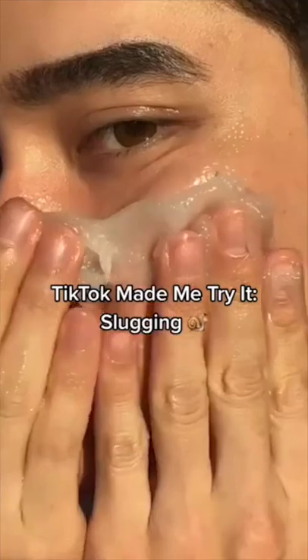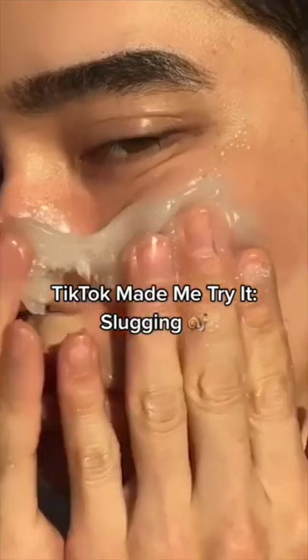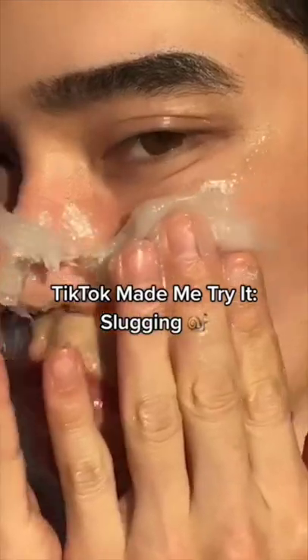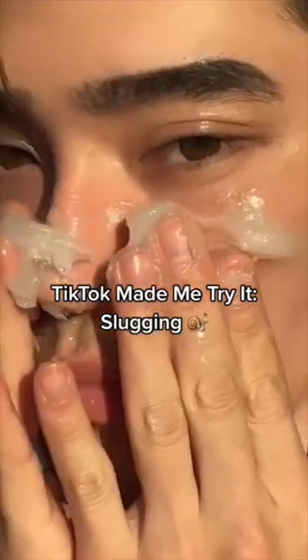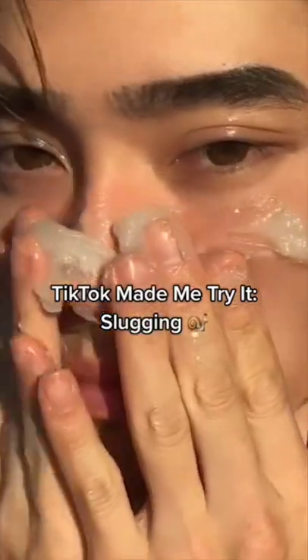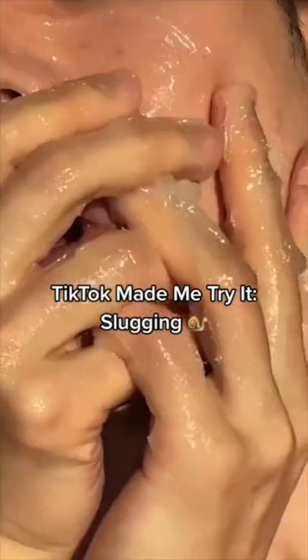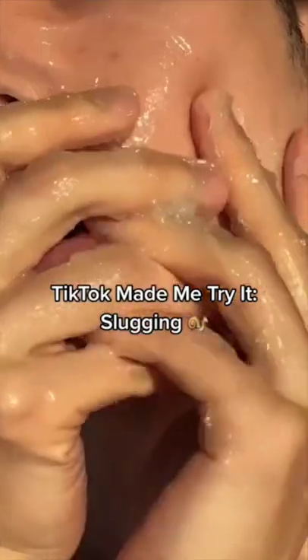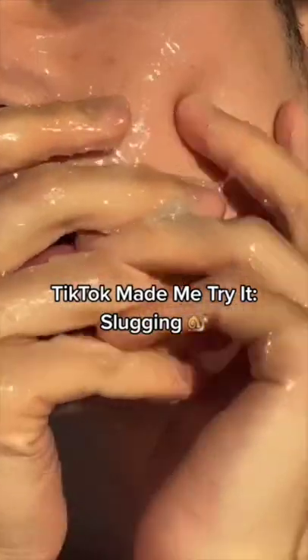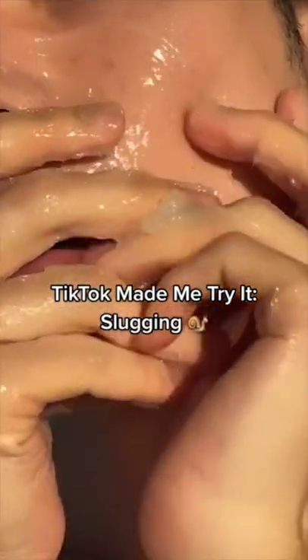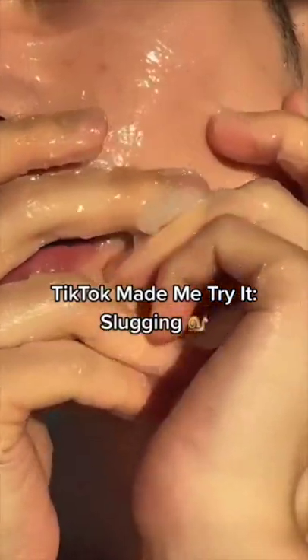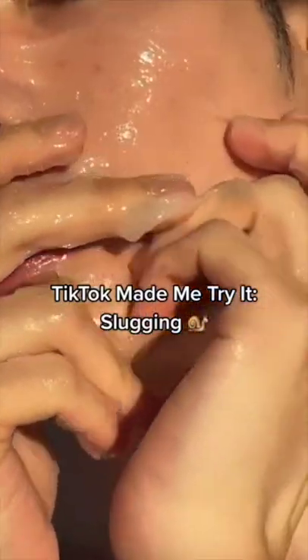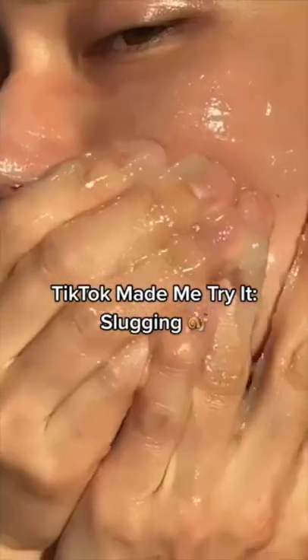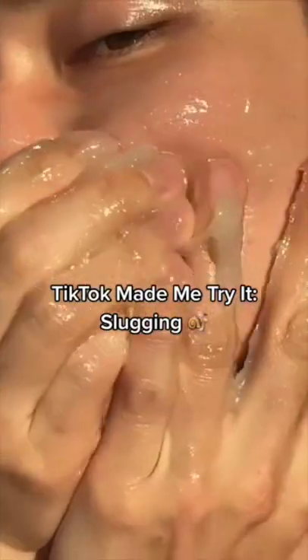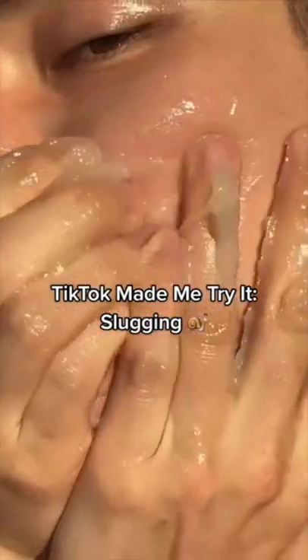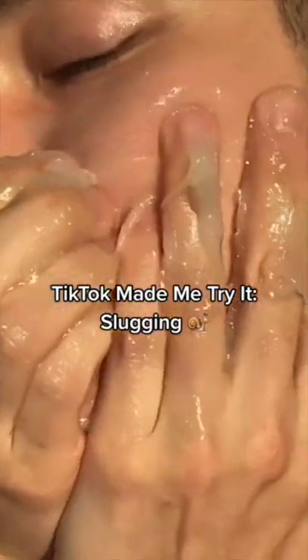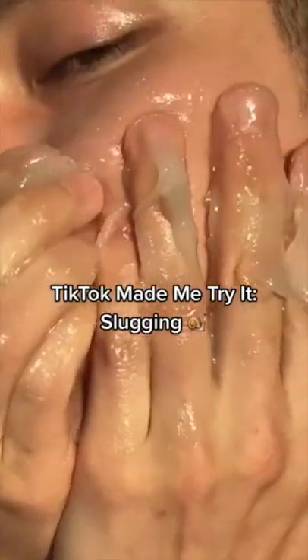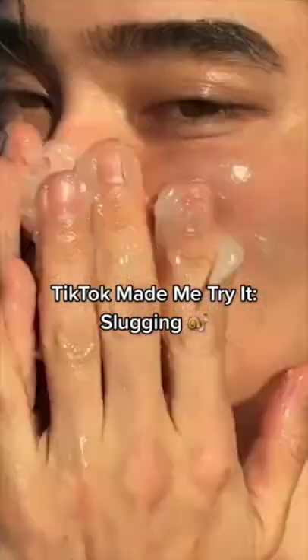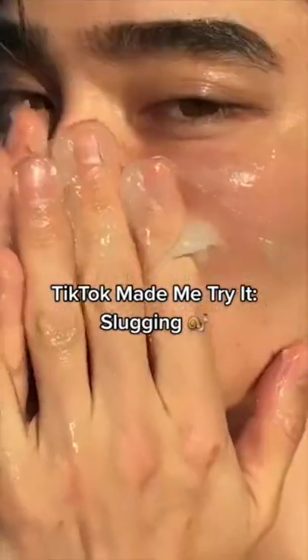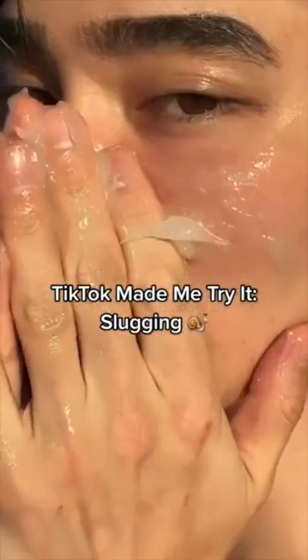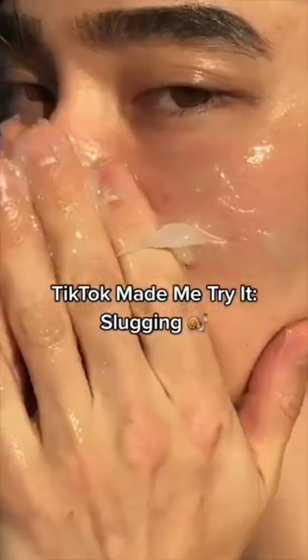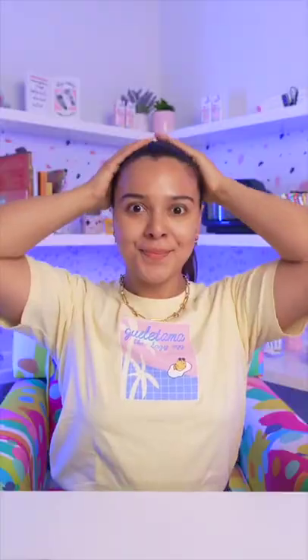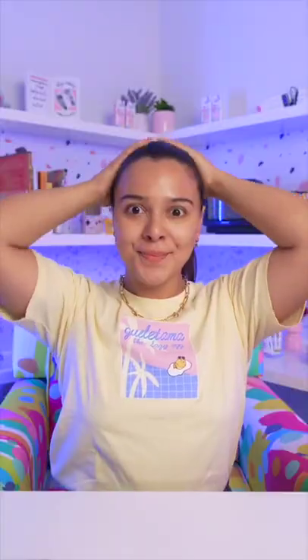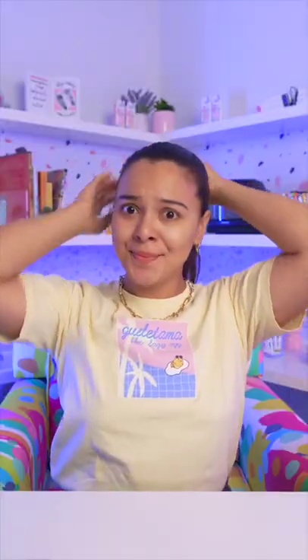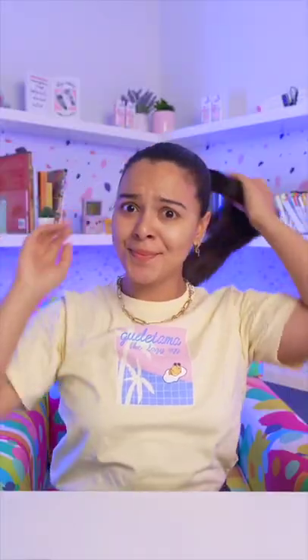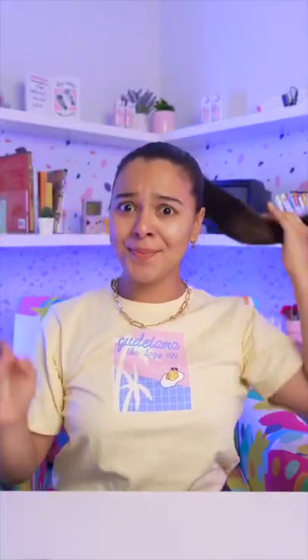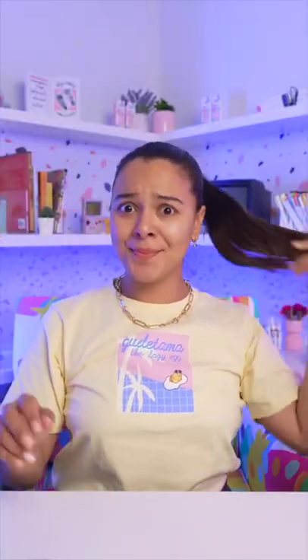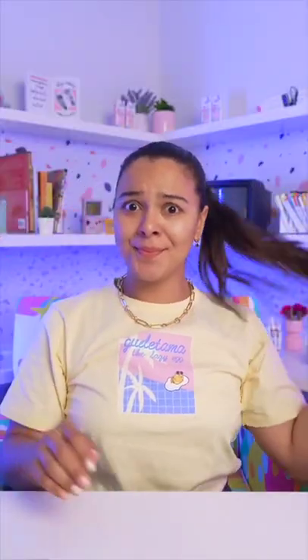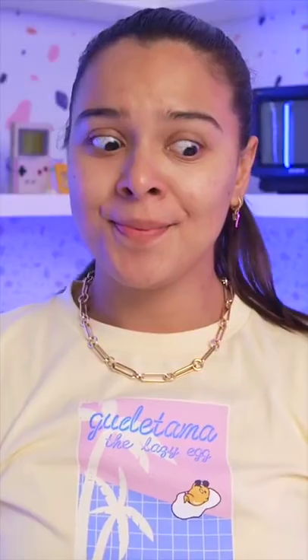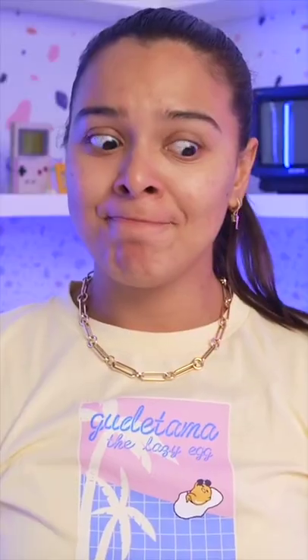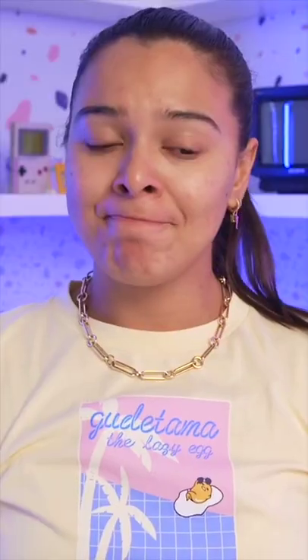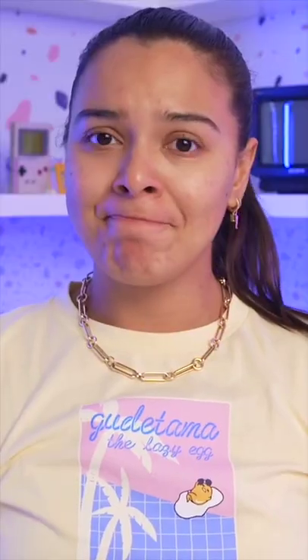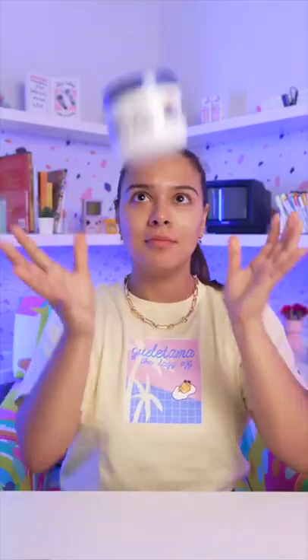TikTok made me try it — slugging! Well, that looks pretty interesting. Alright, let's try it out.